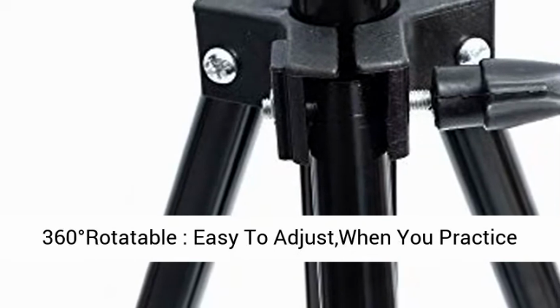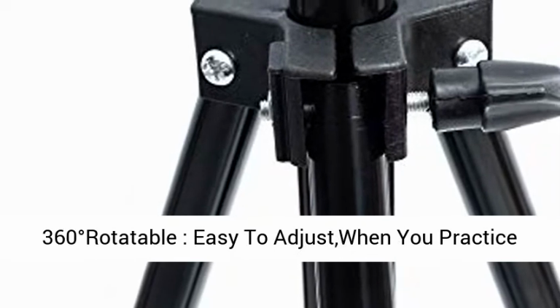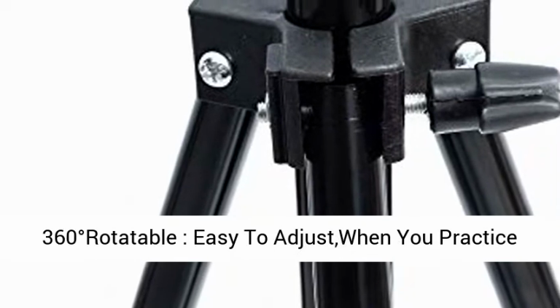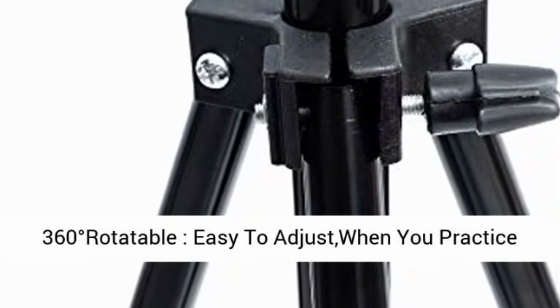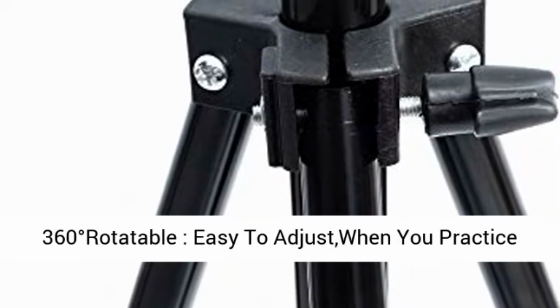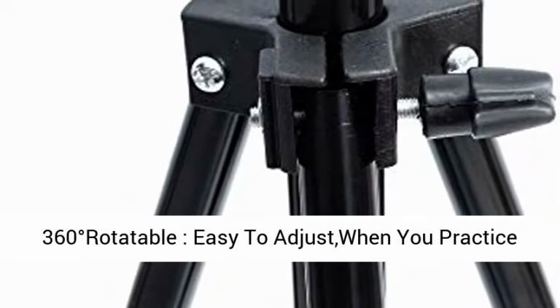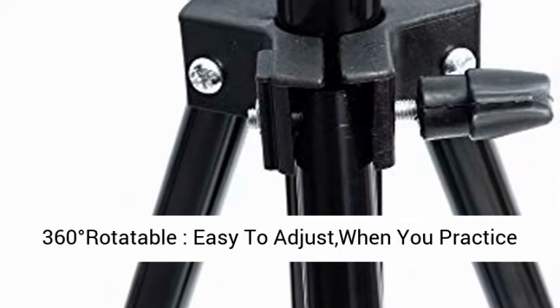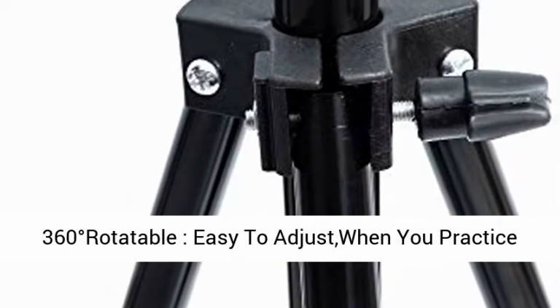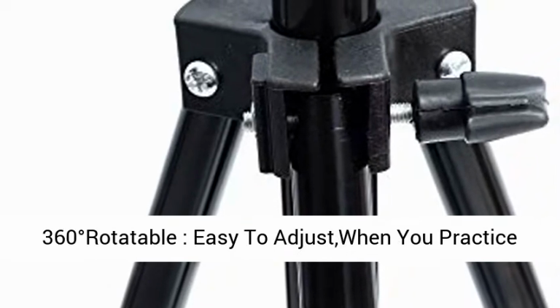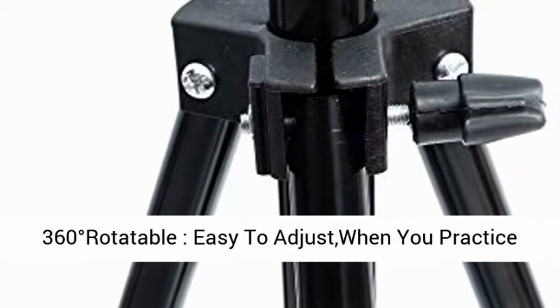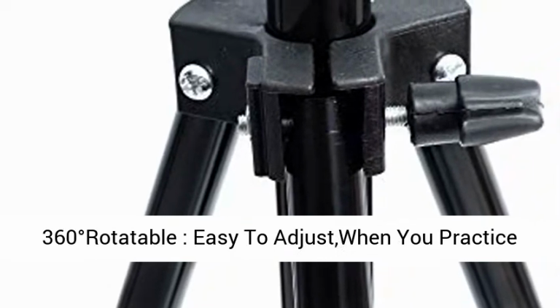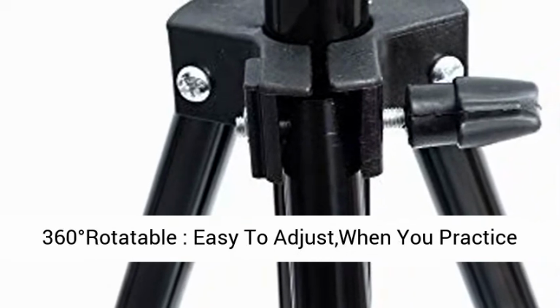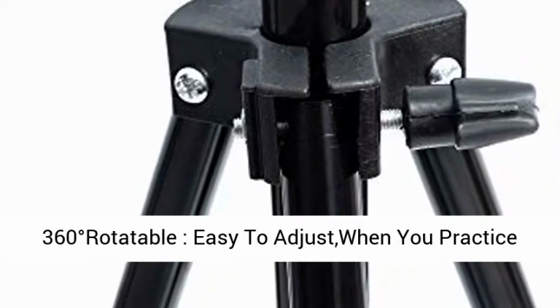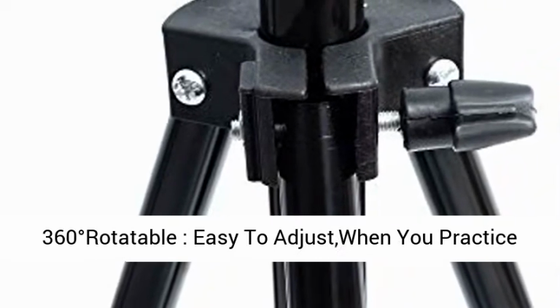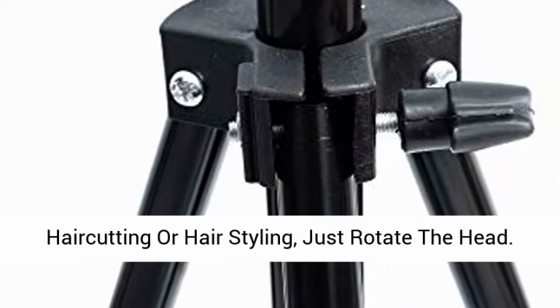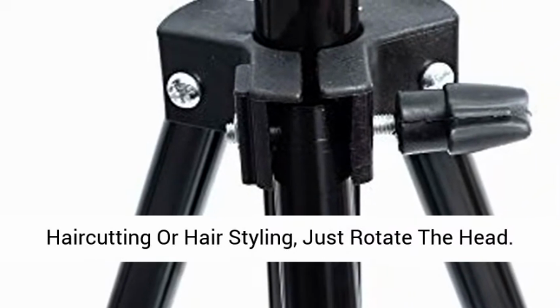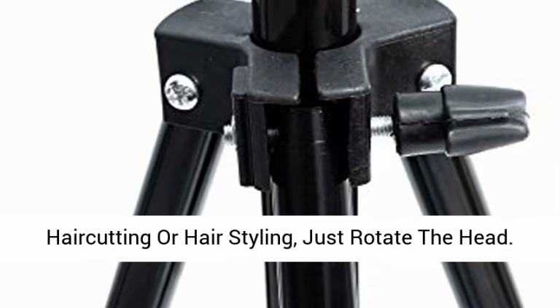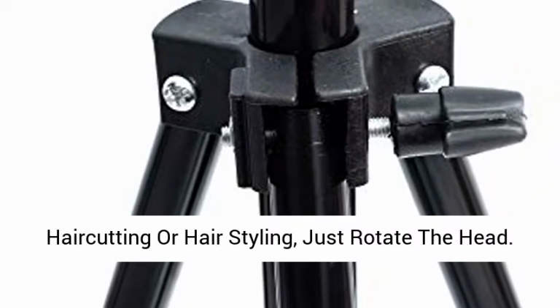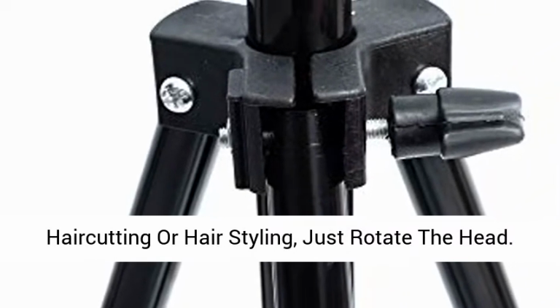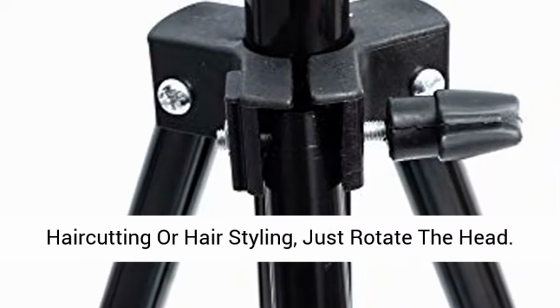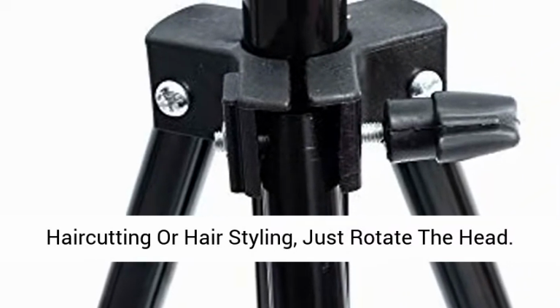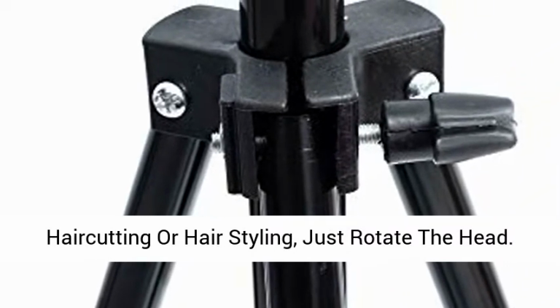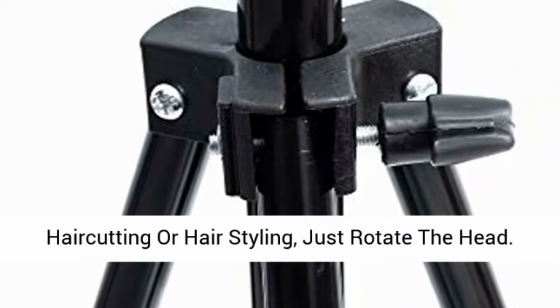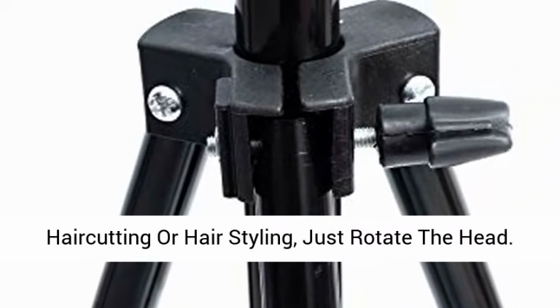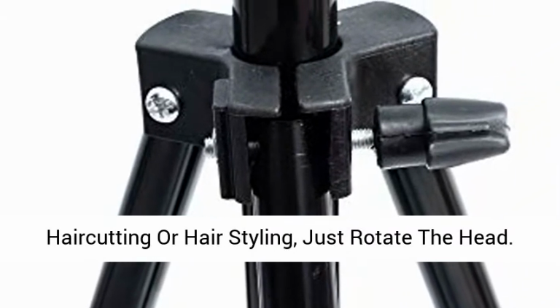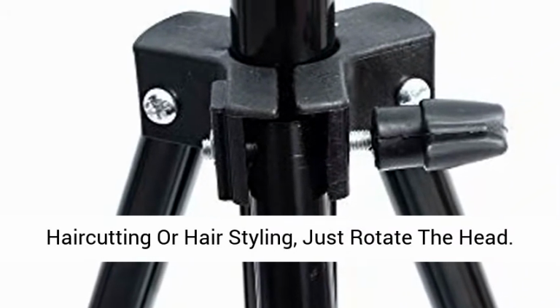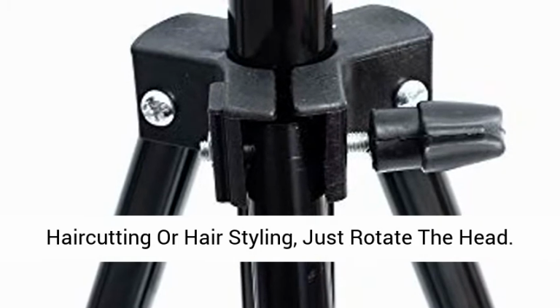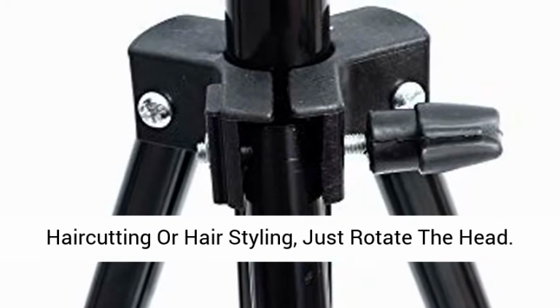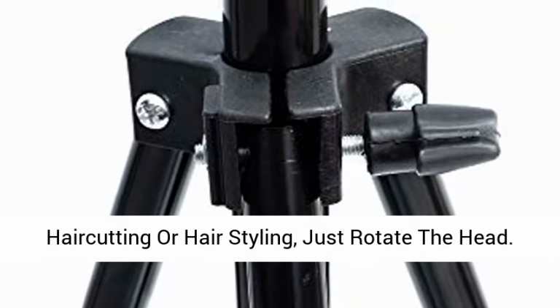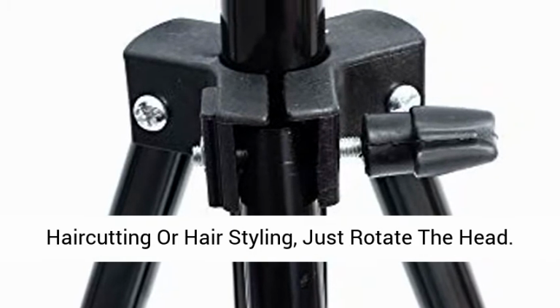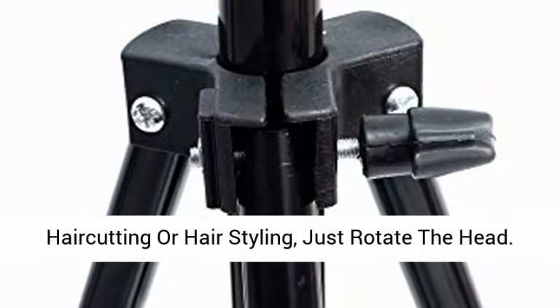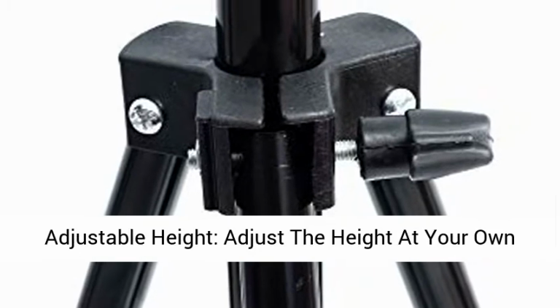360 degrees rotatable — easy to adjust when you practice hair cutting or hair styling, just rotate the head.